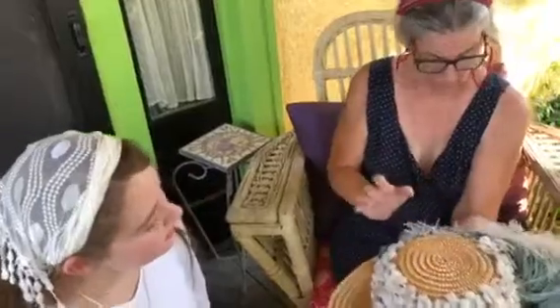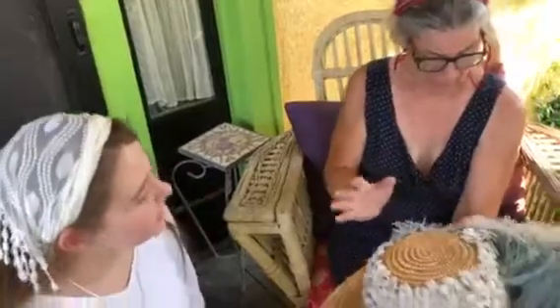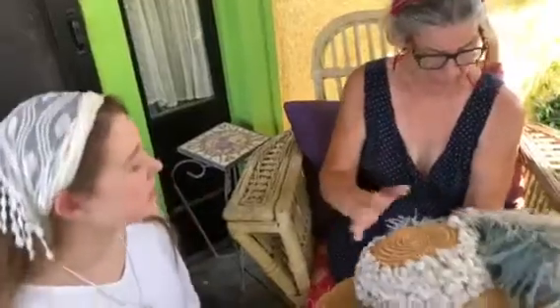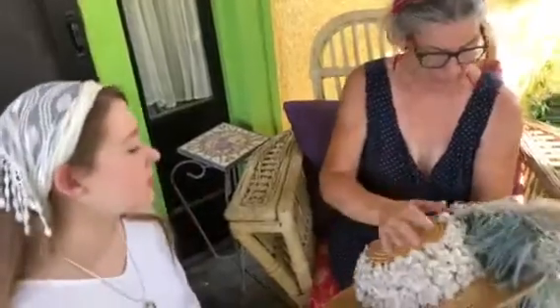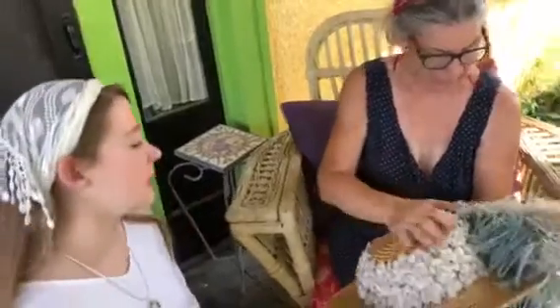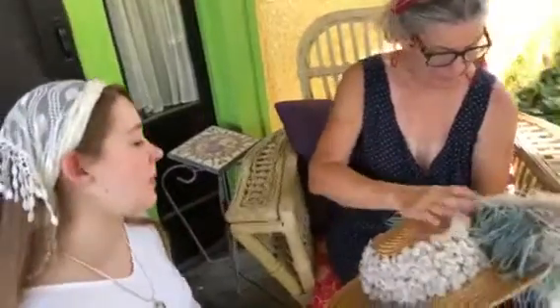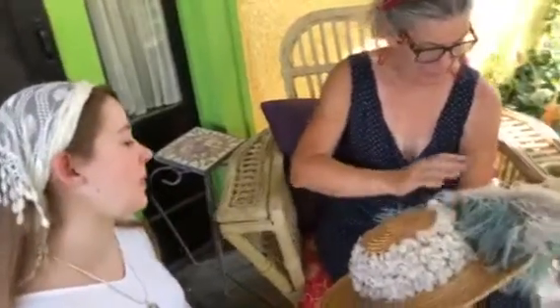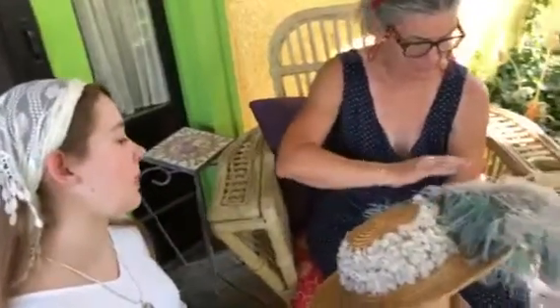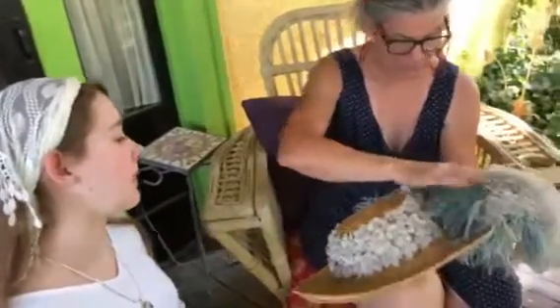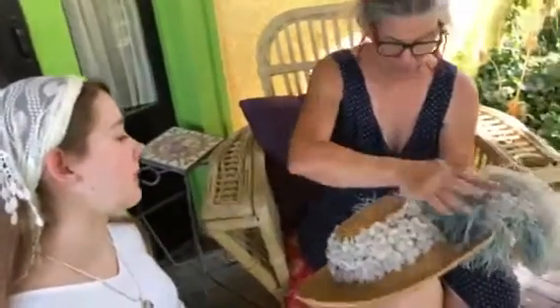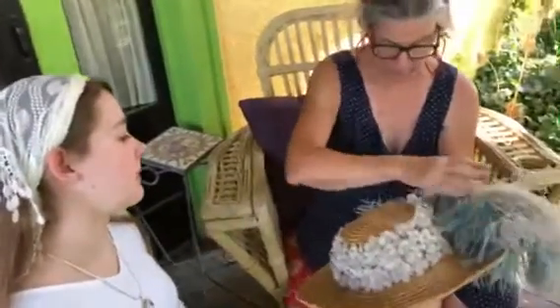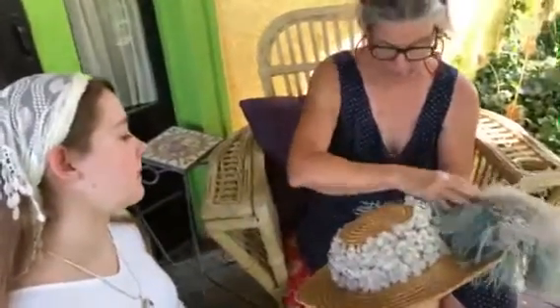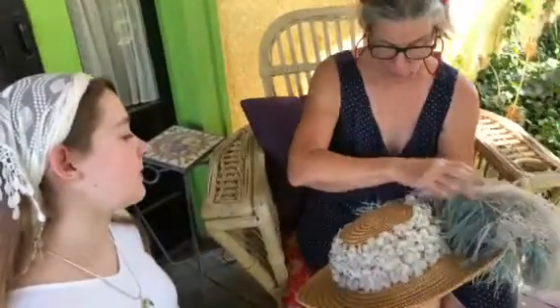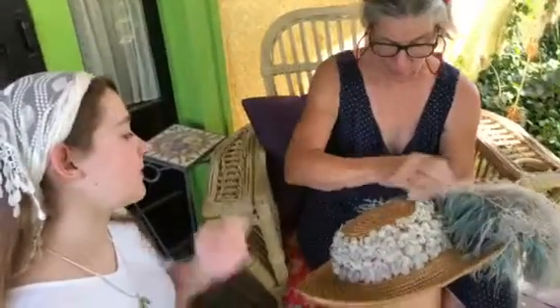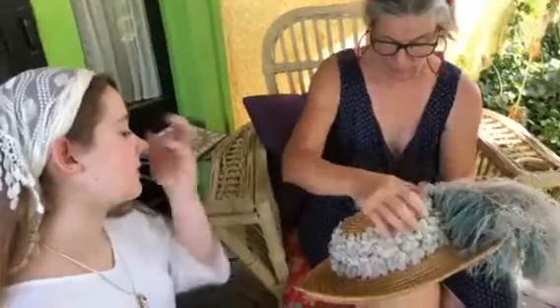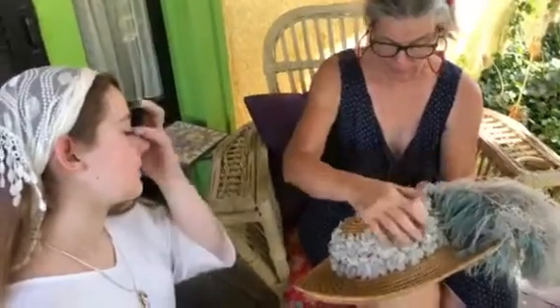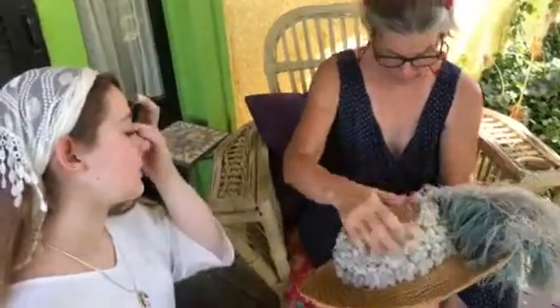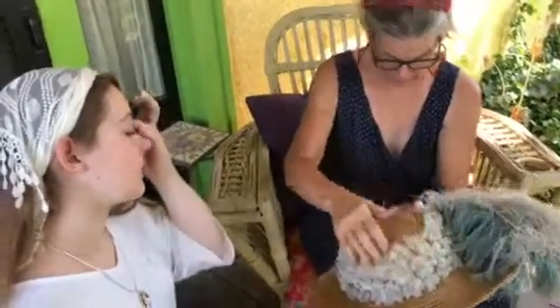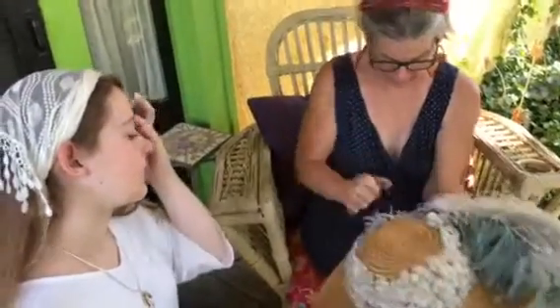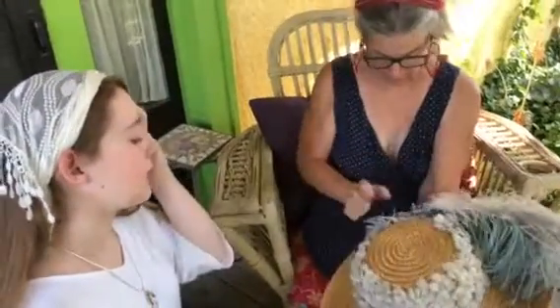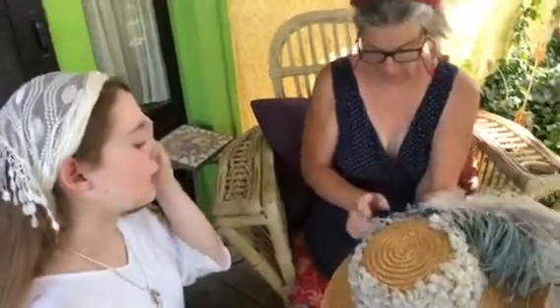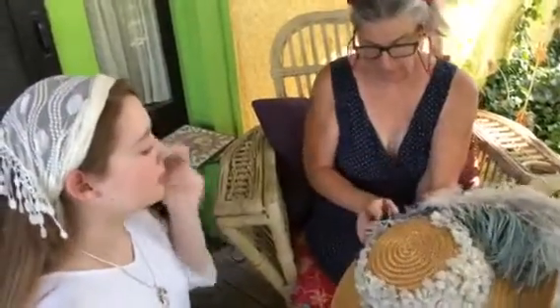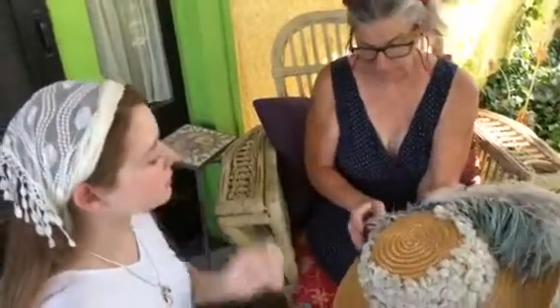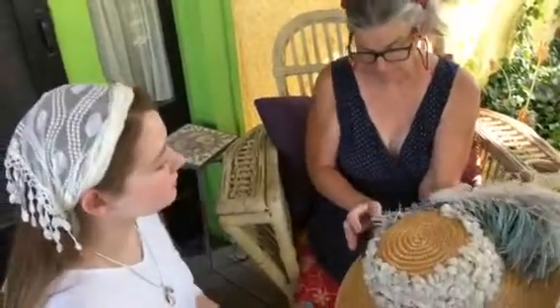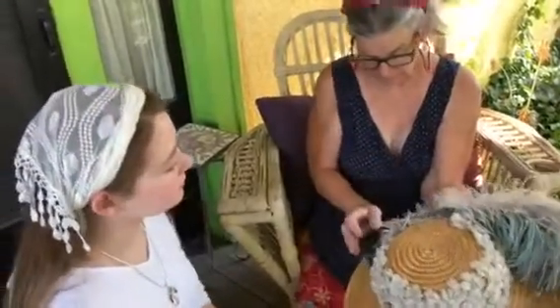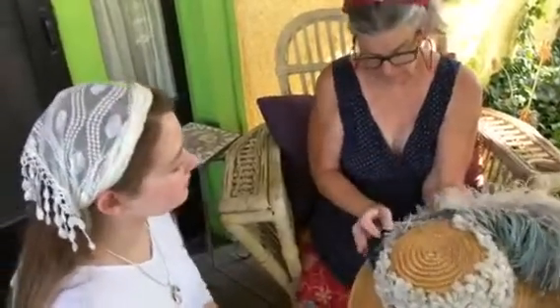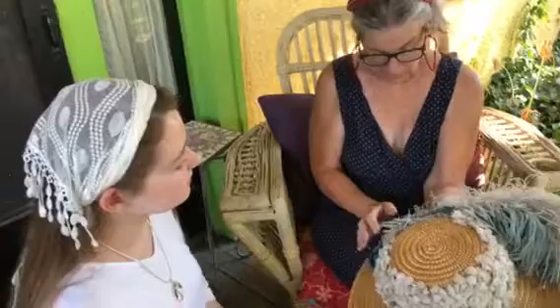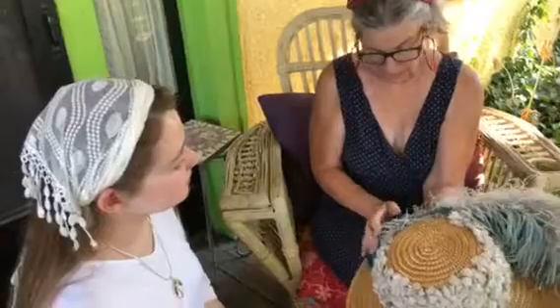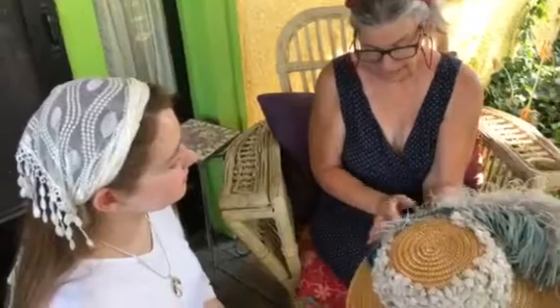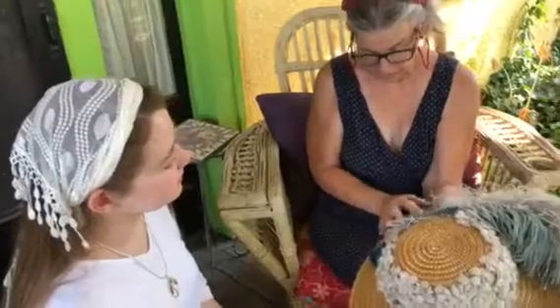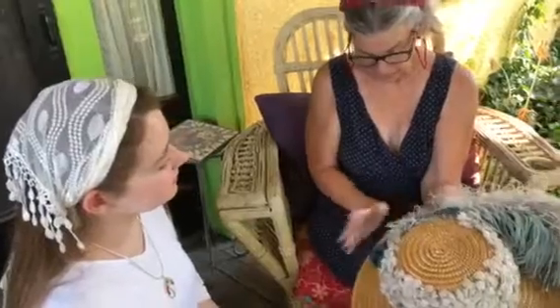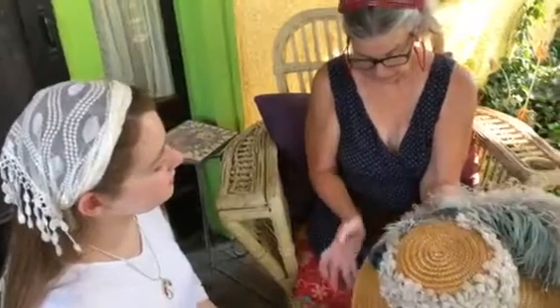We added vintage feathers. This is vintage and we added this.